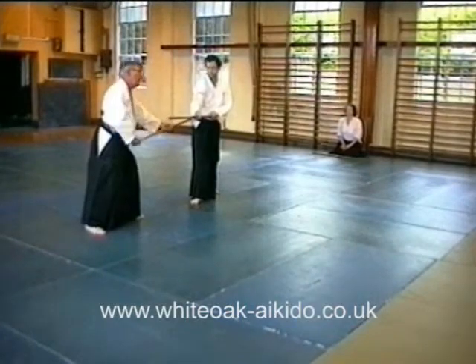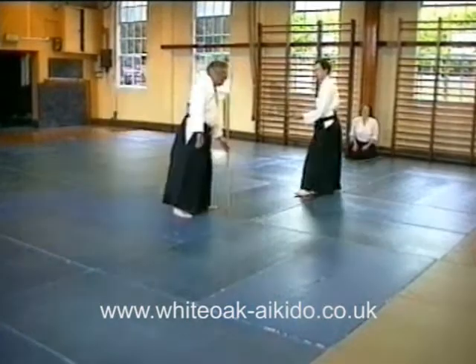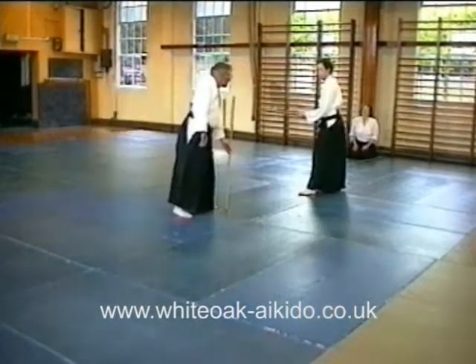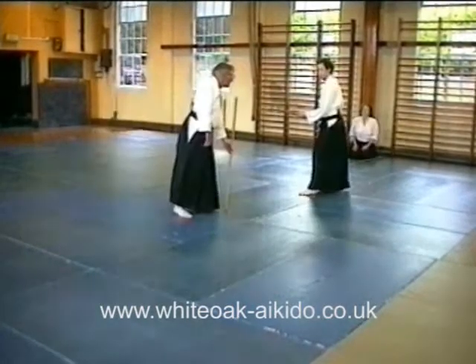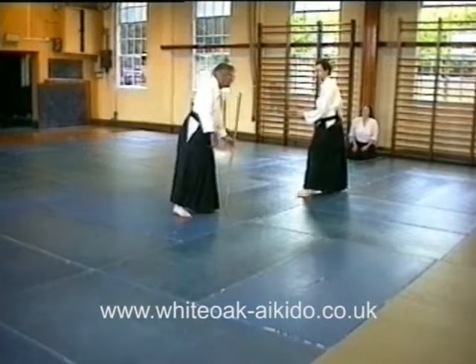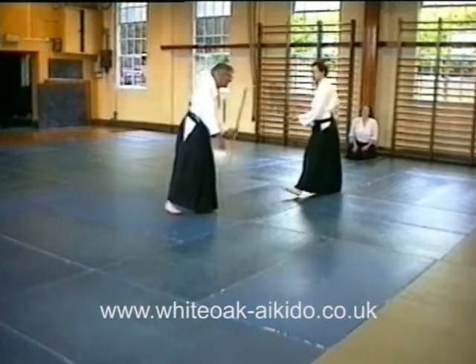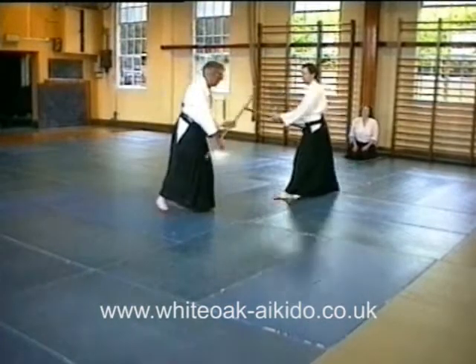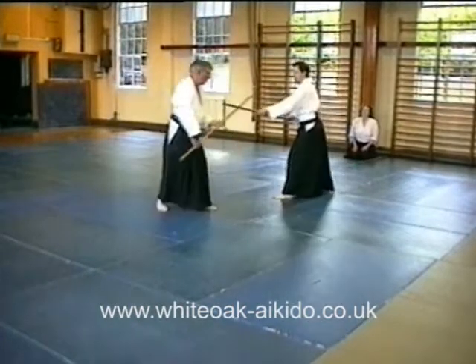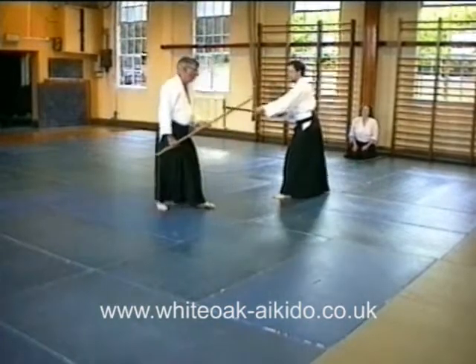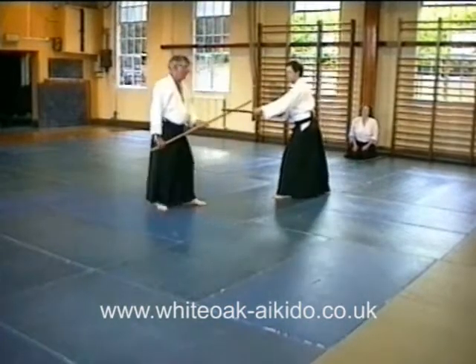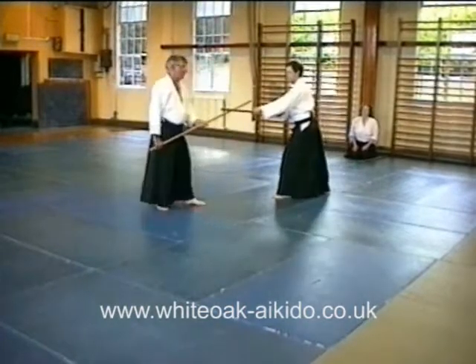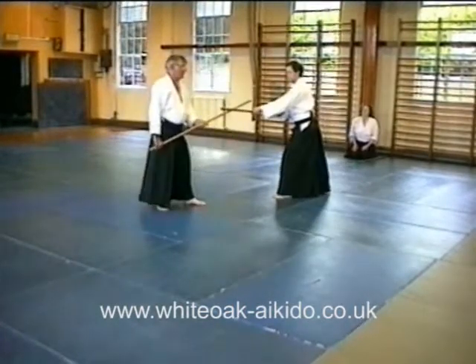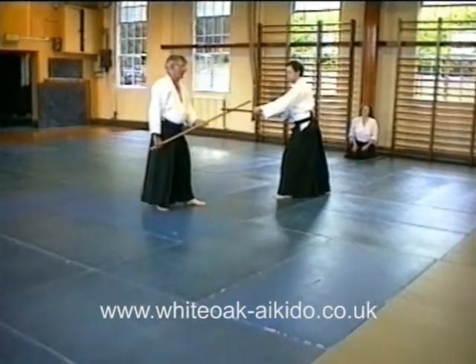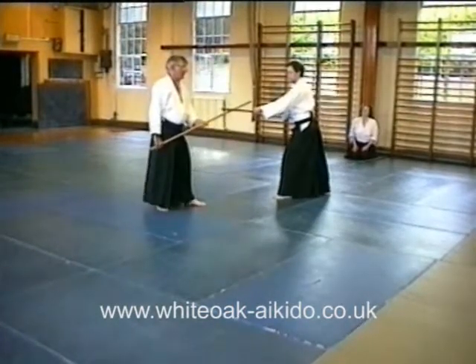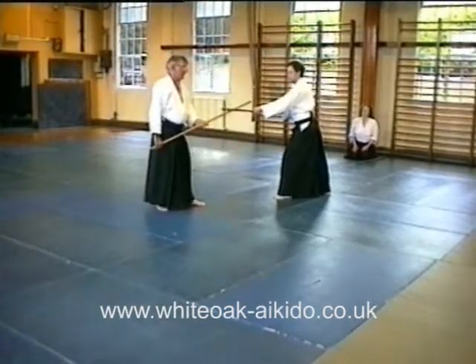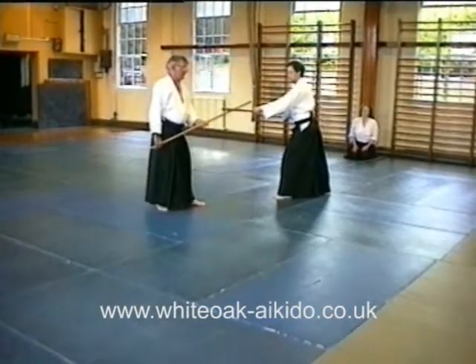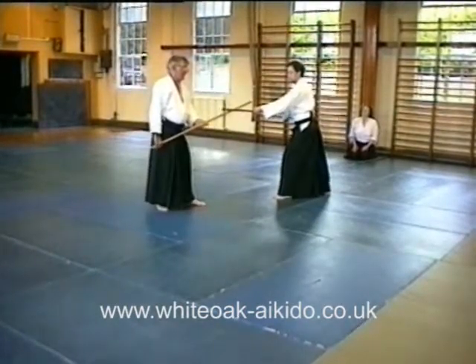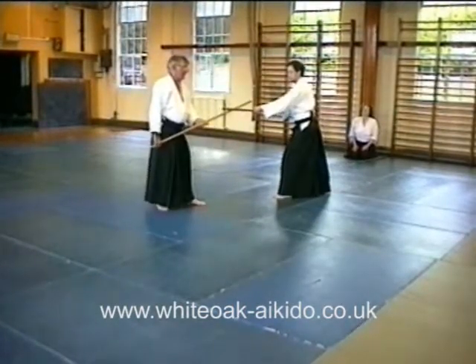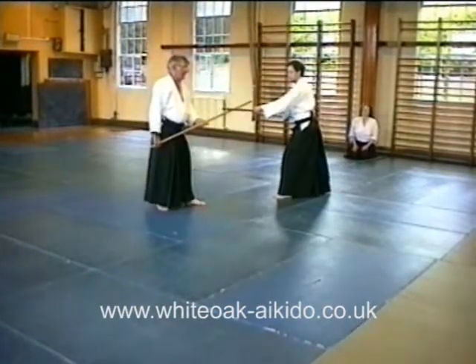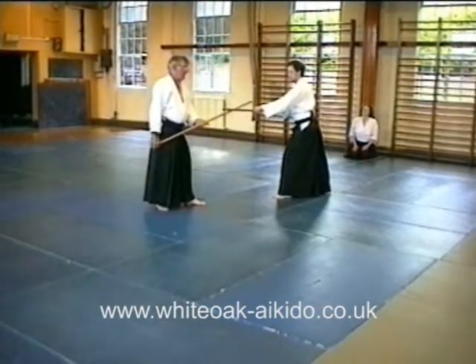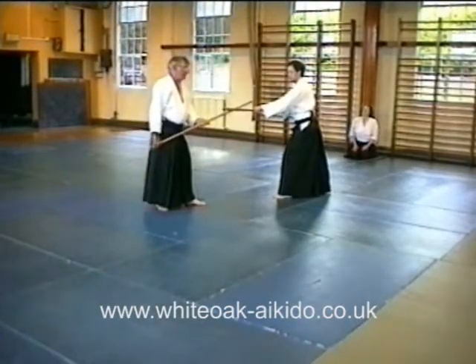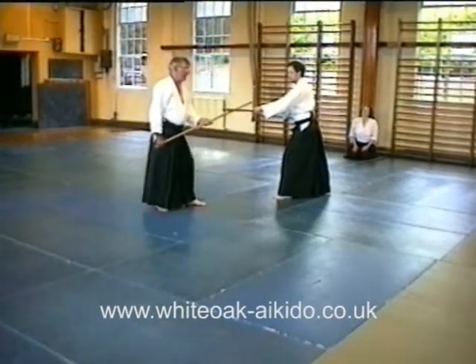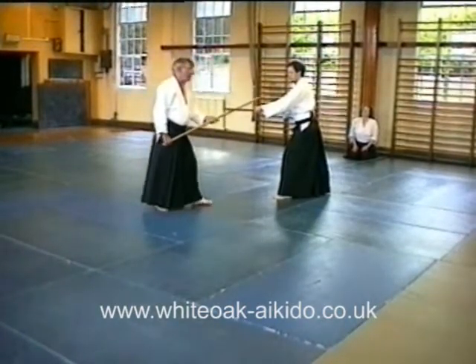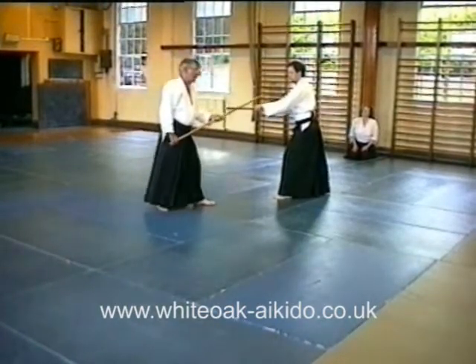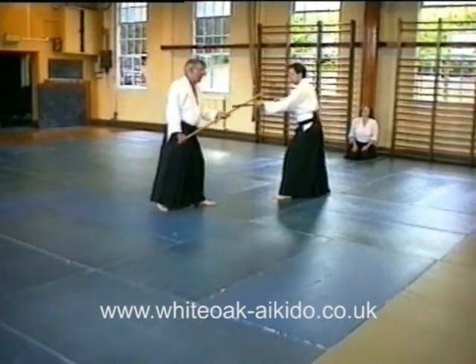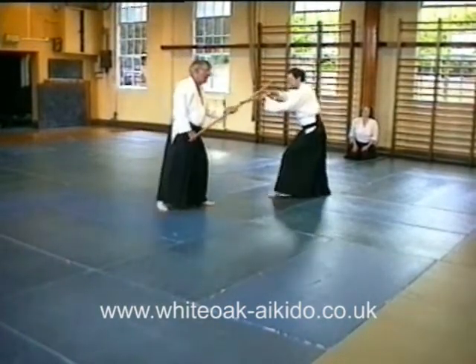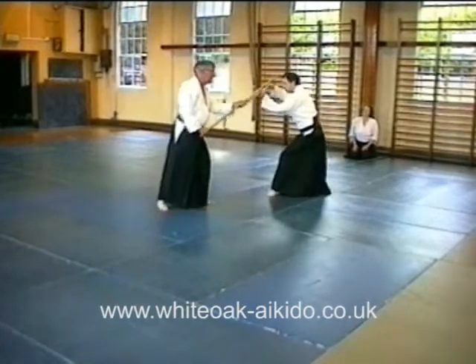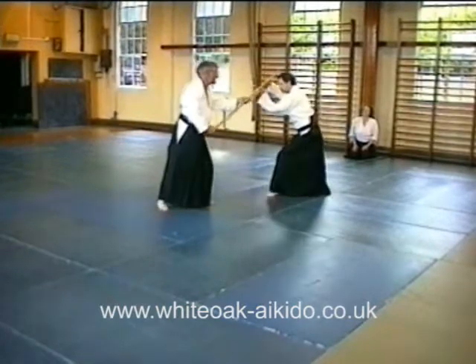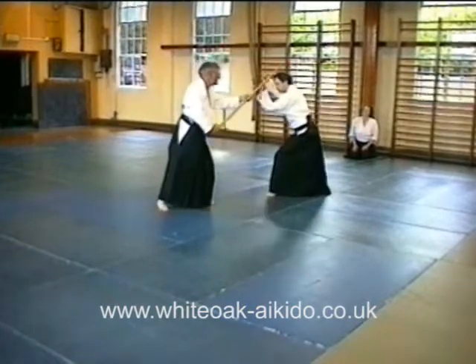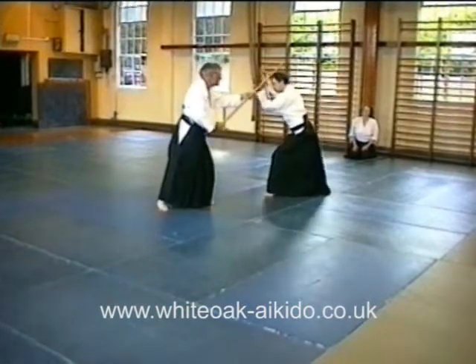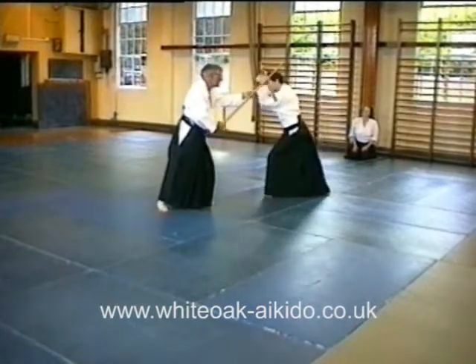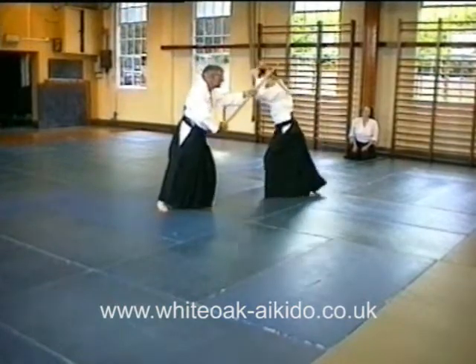What you do is hold down yourself. Now he falls into this, then he goes into this.